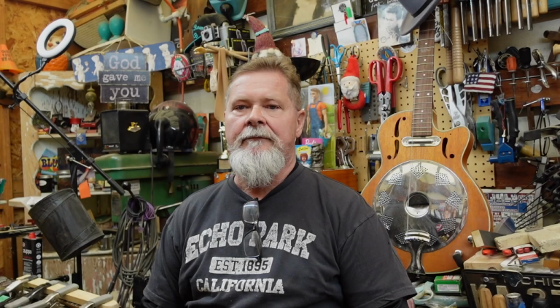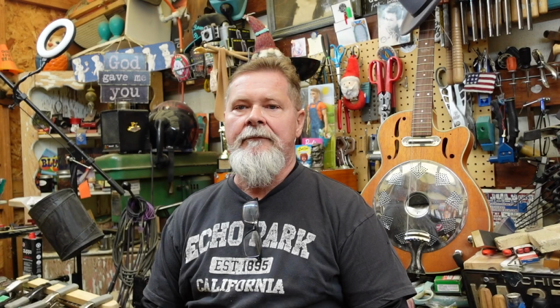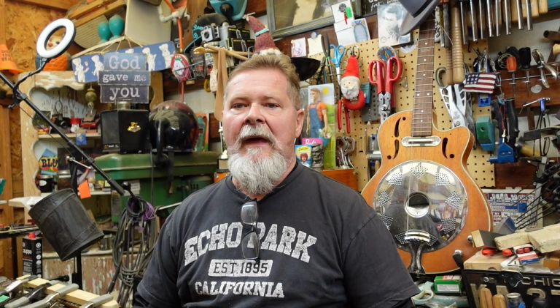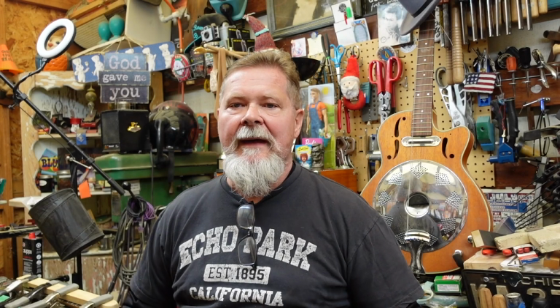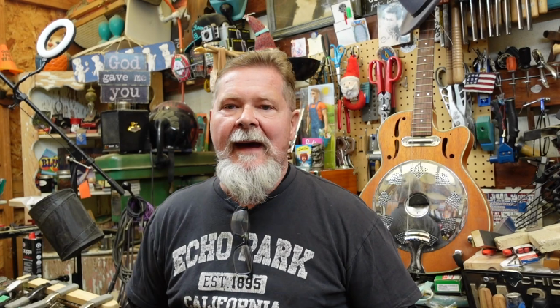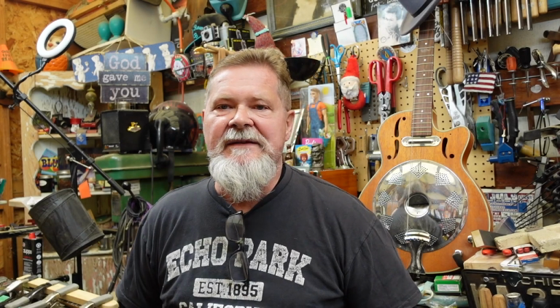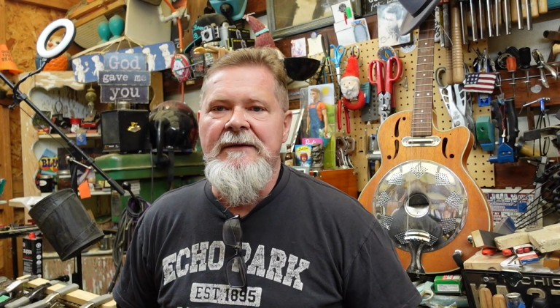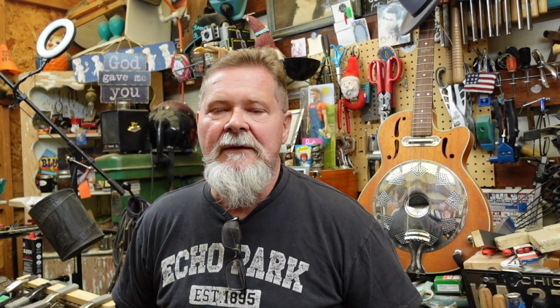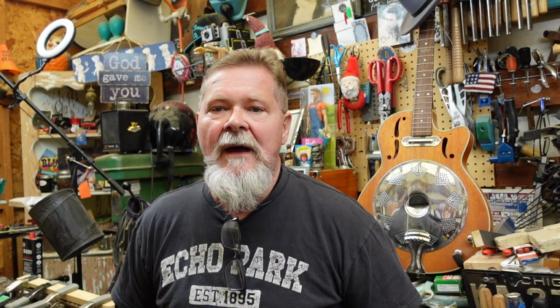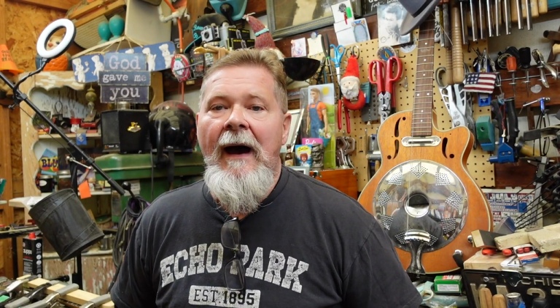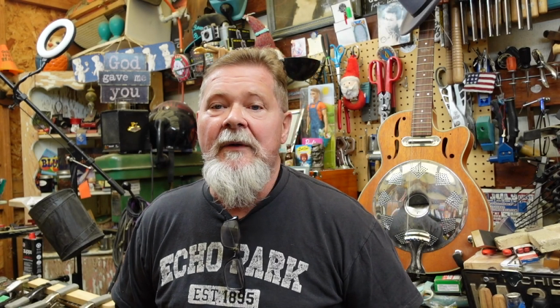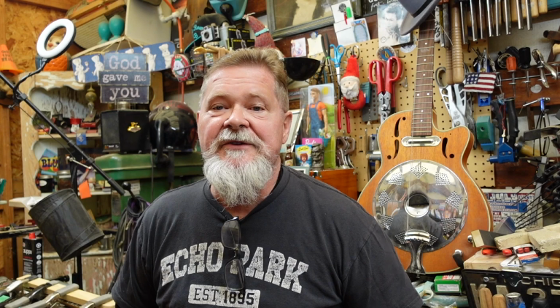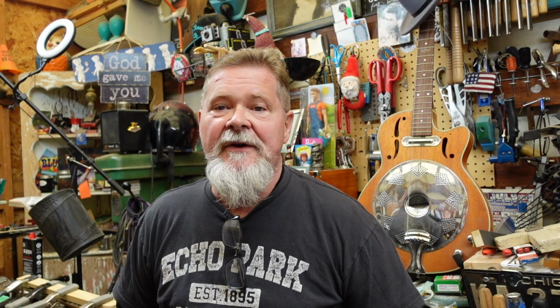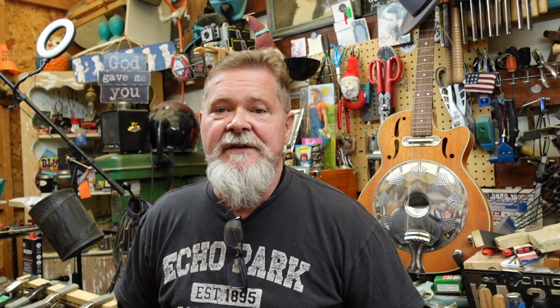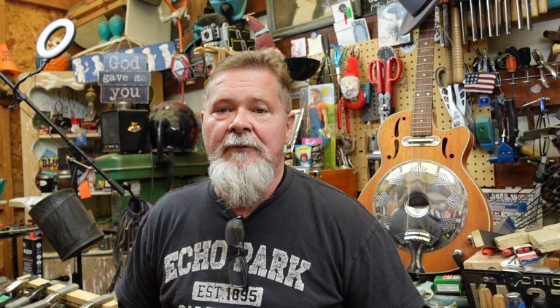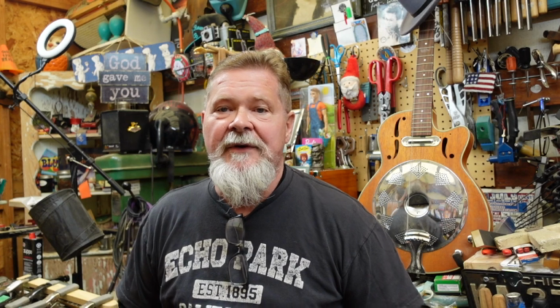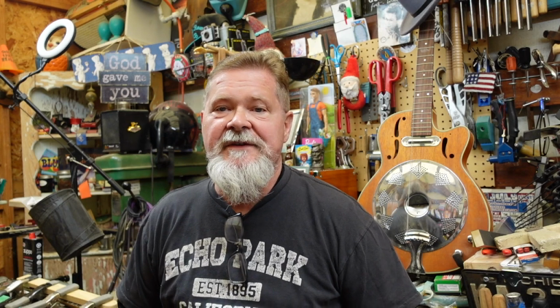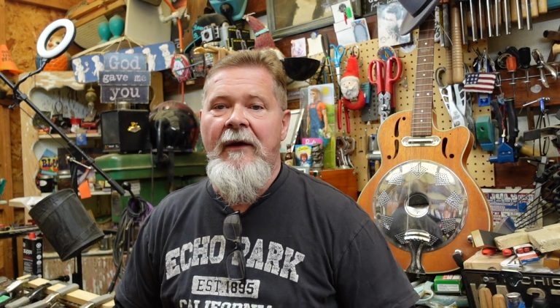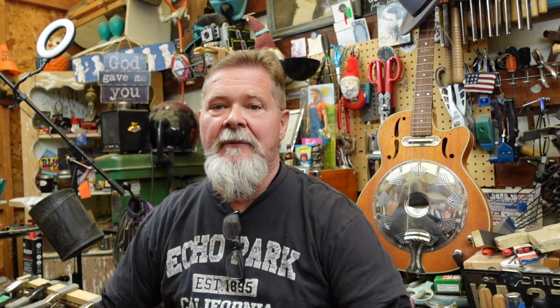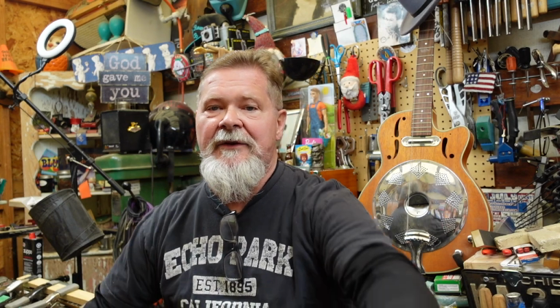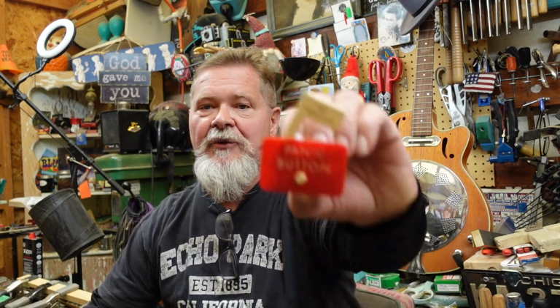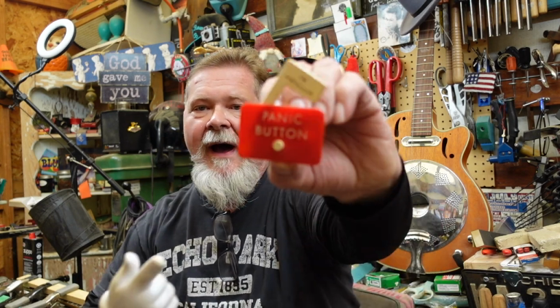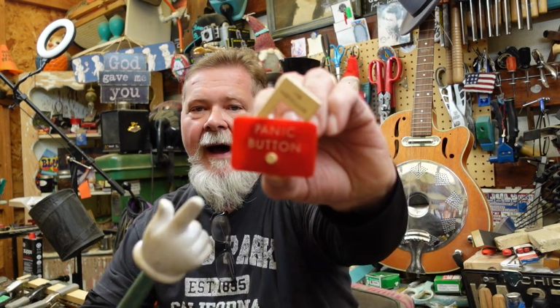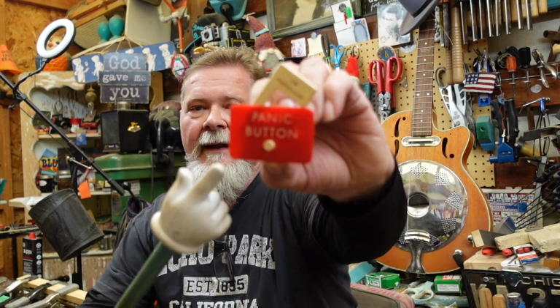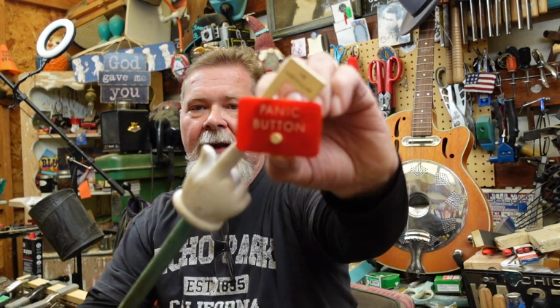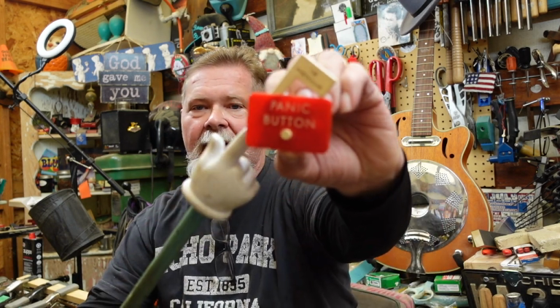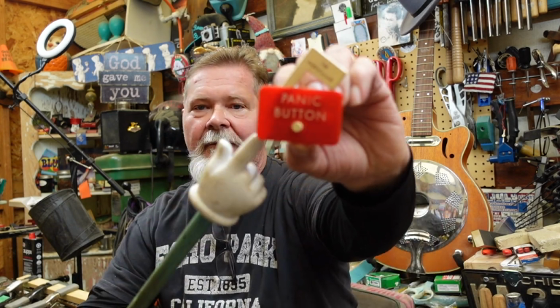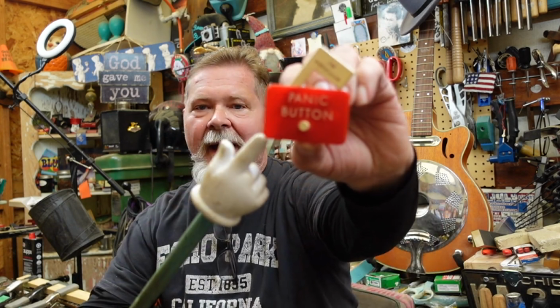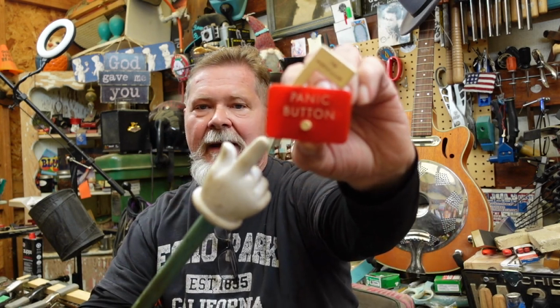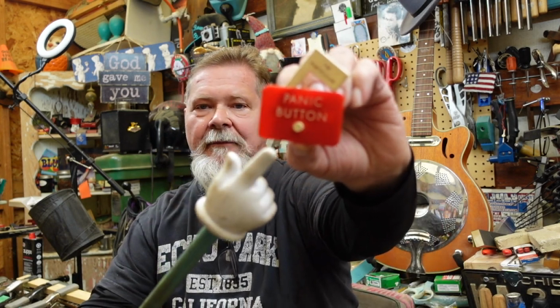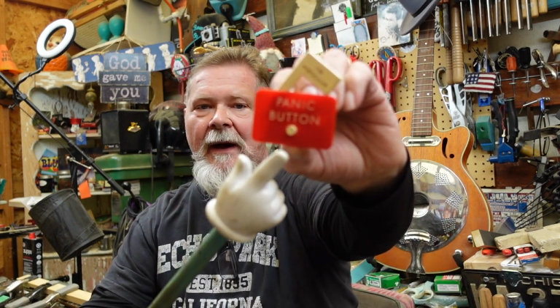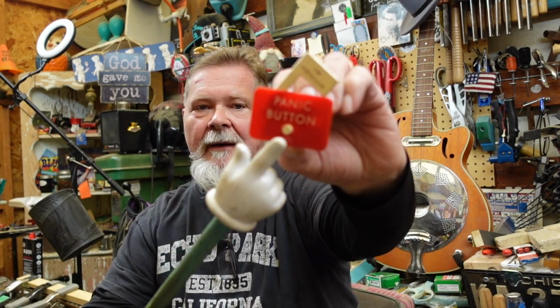Hey guys, I want to show you something pretty scary, but do not hit the panic button.